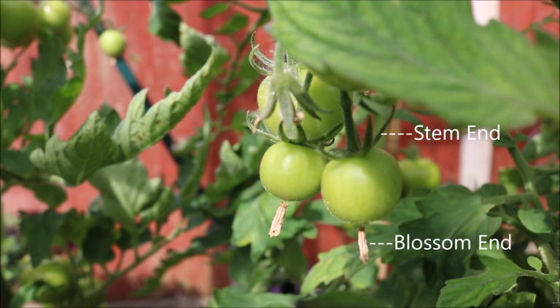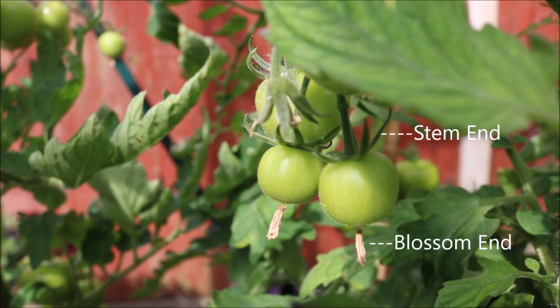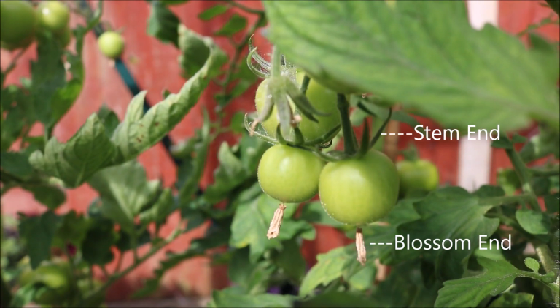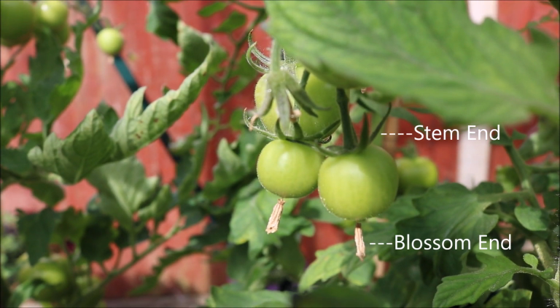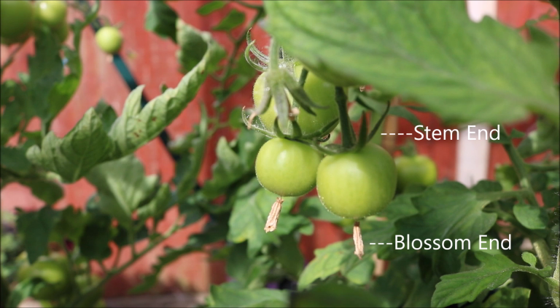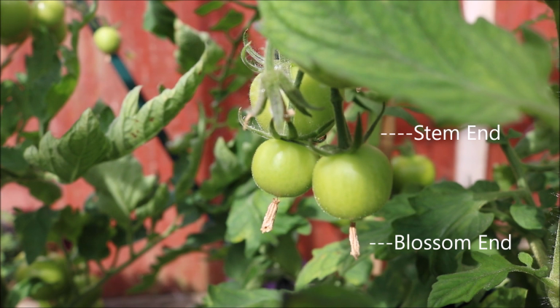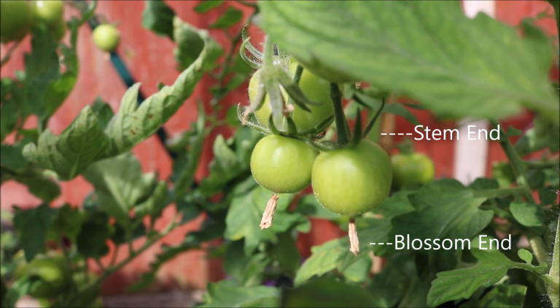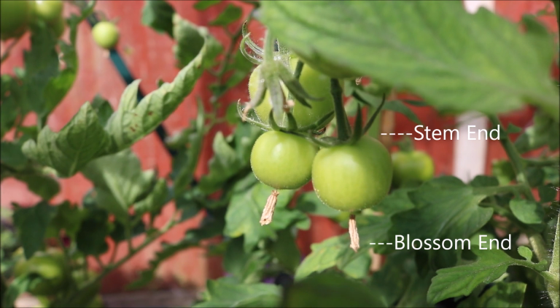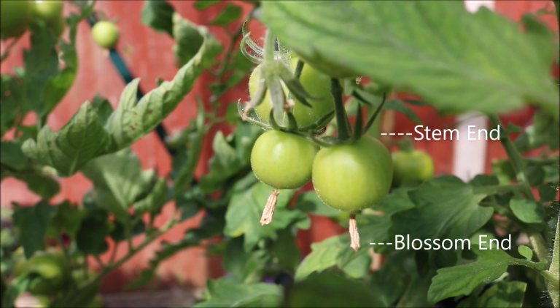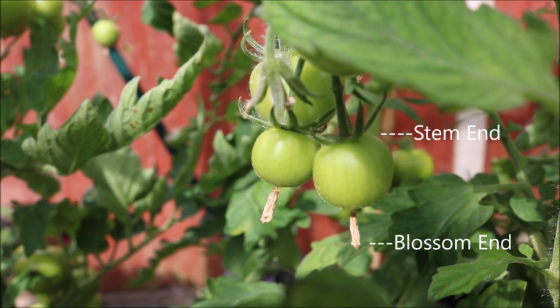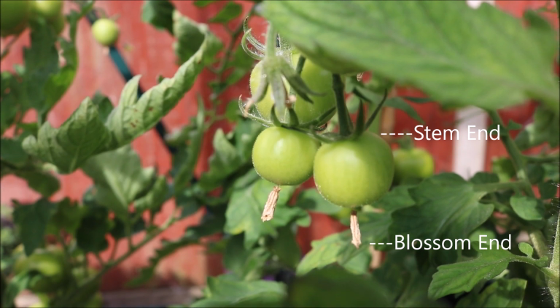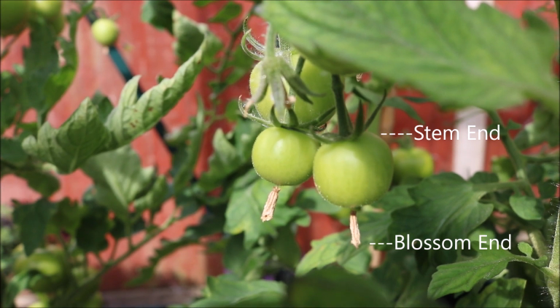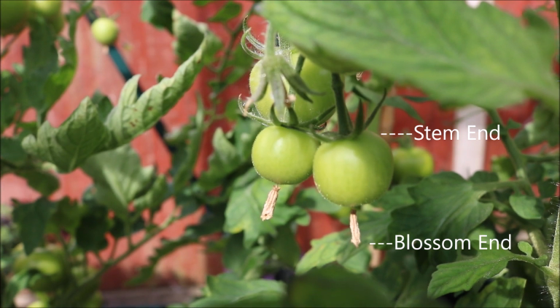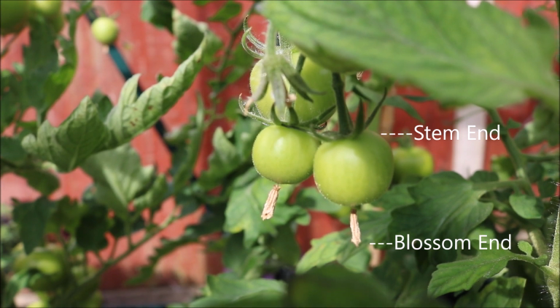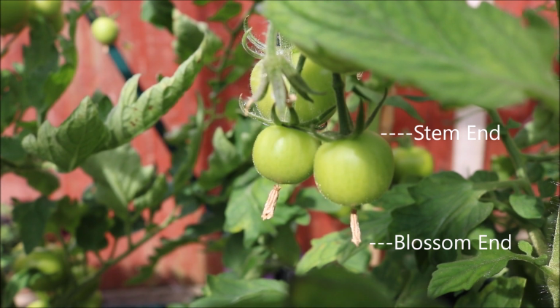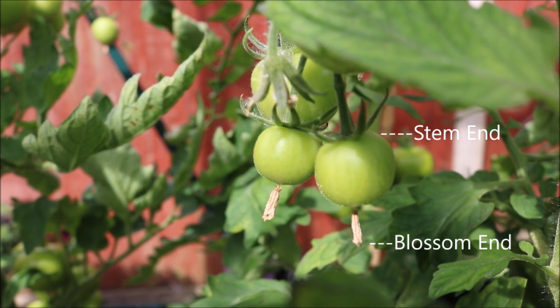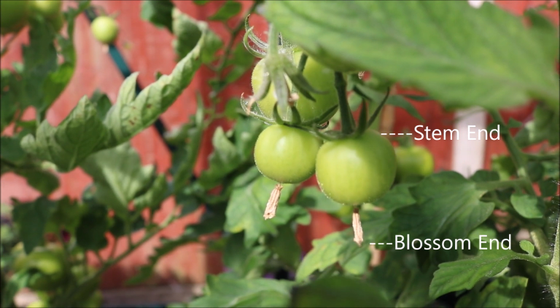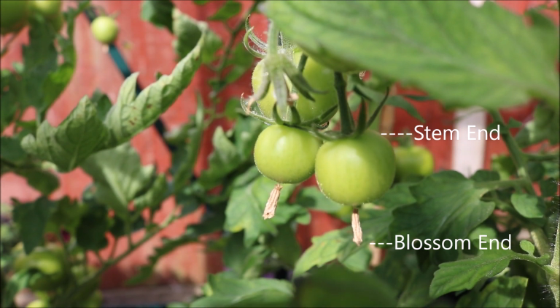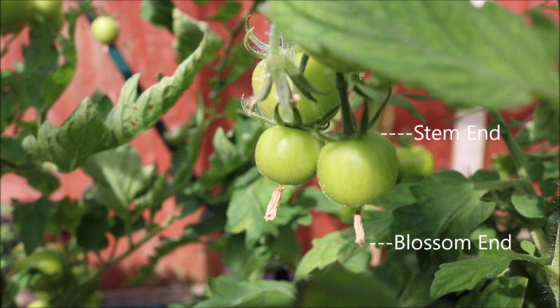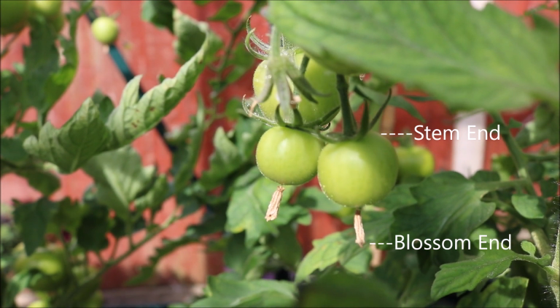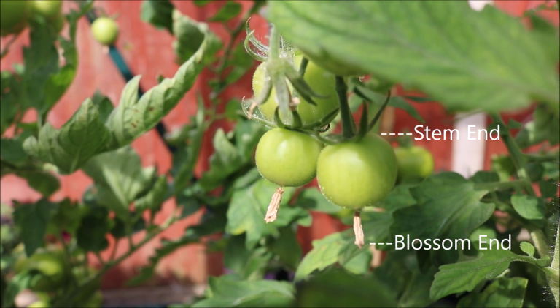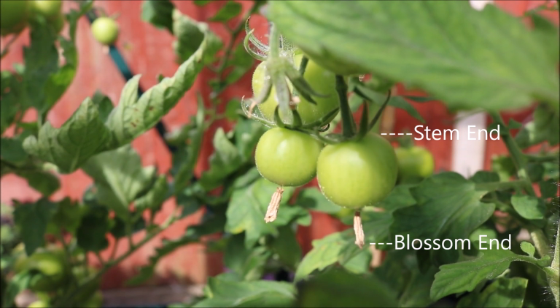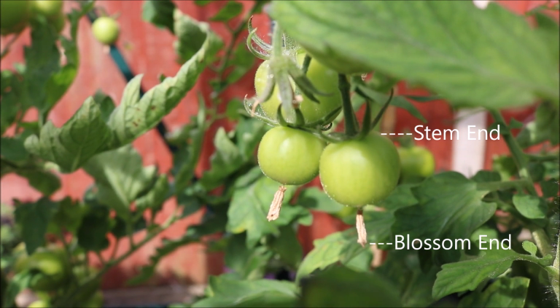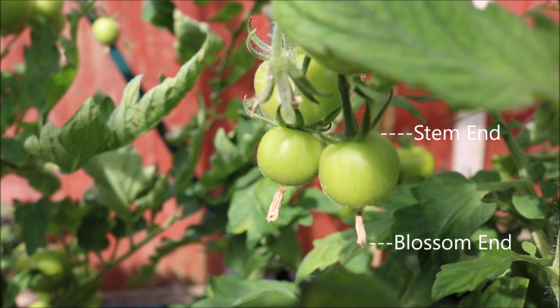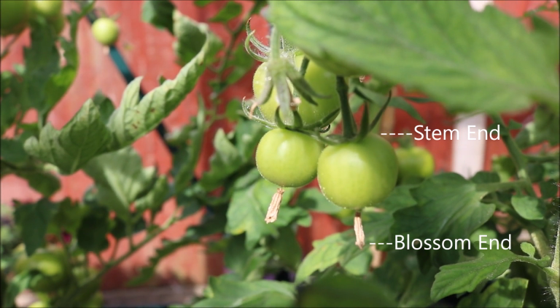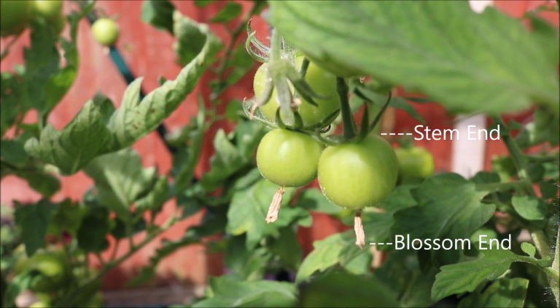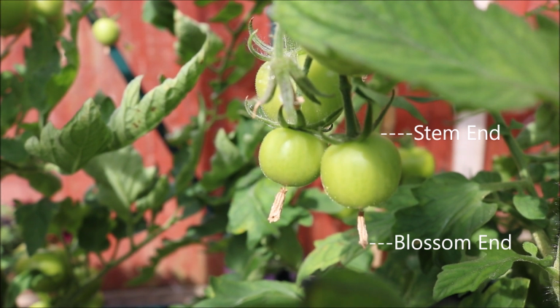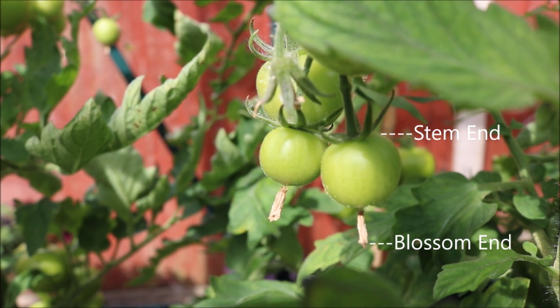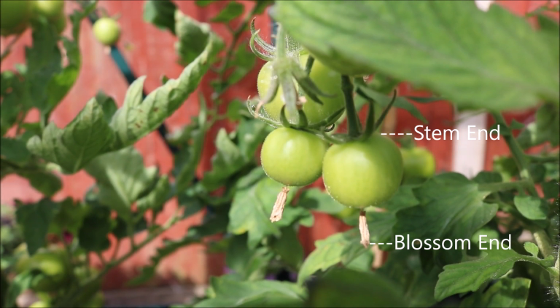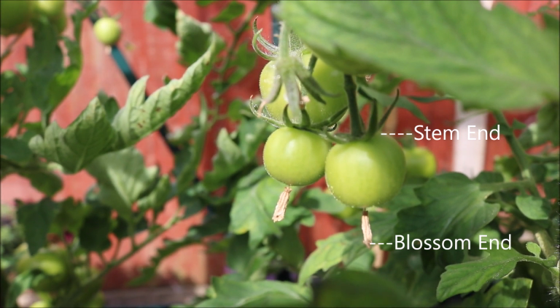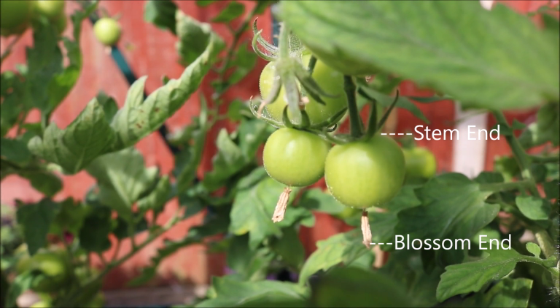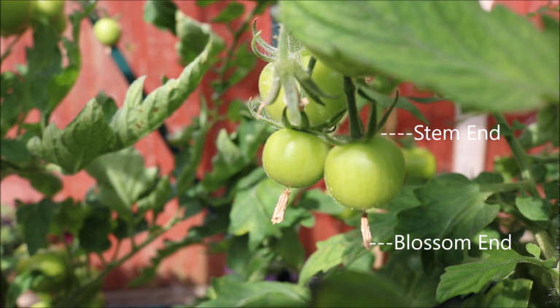Incidentally, it's called Blossom End Rot because it occurs at the blossom end and not the stem end.